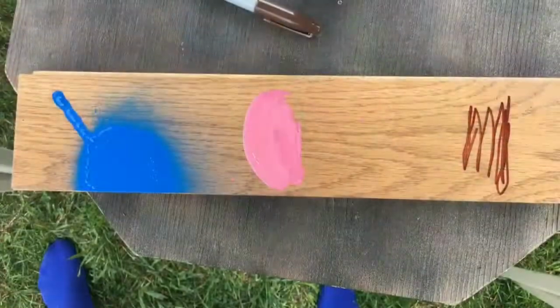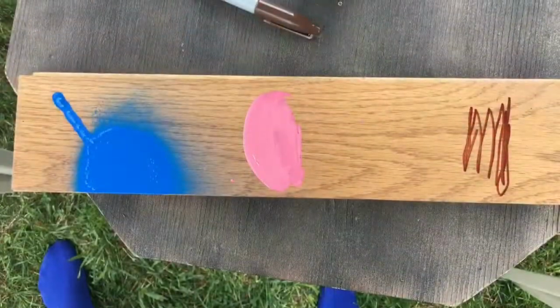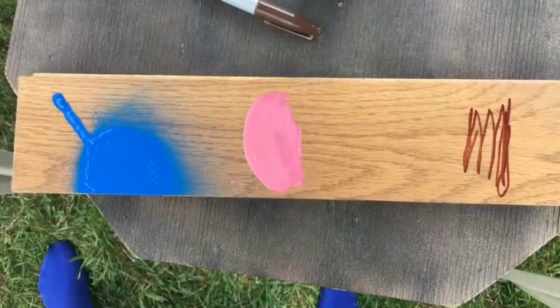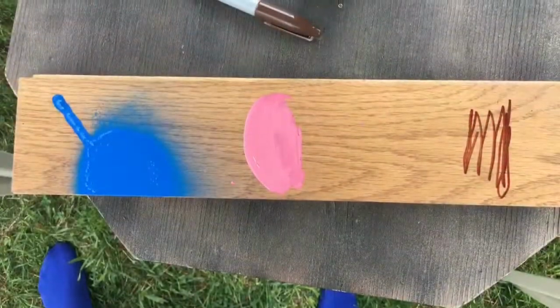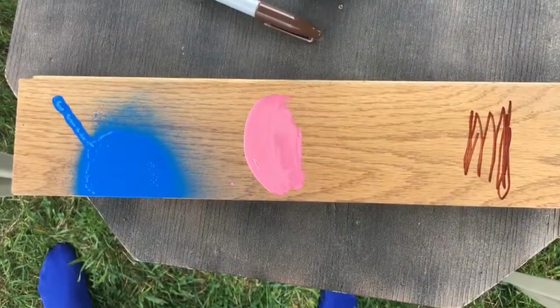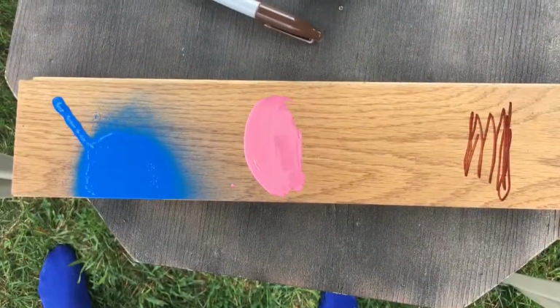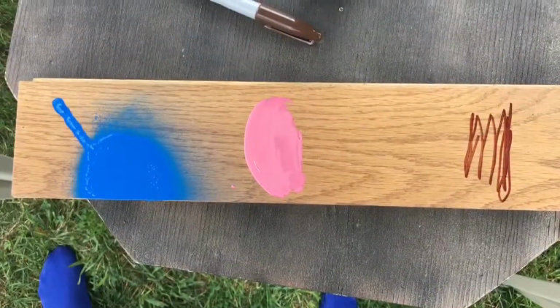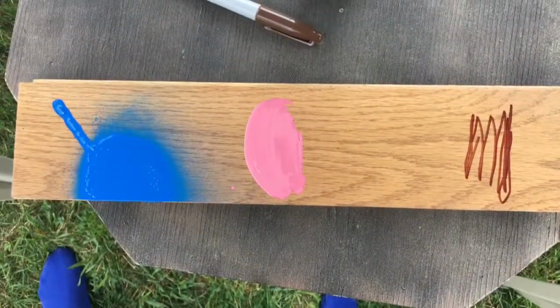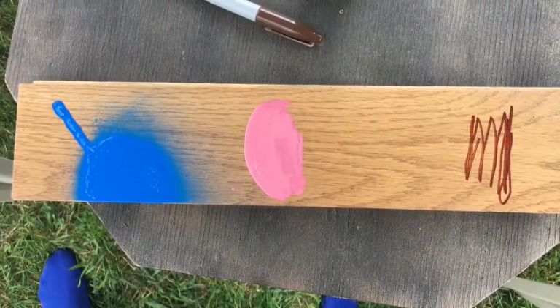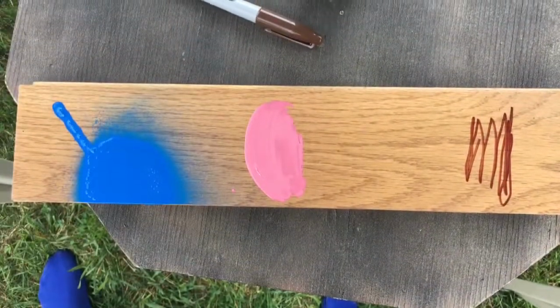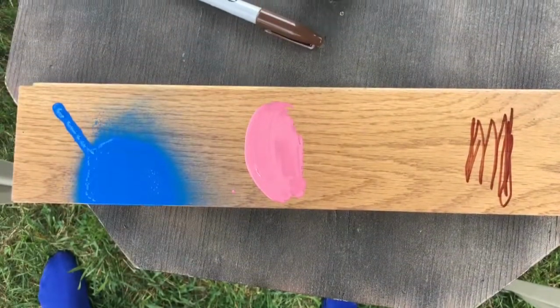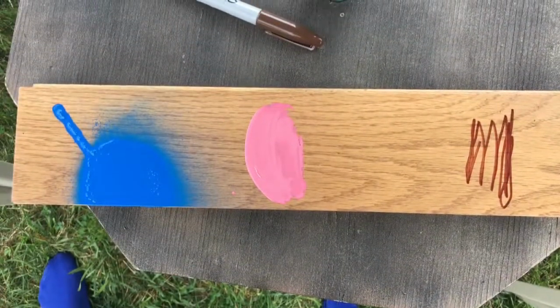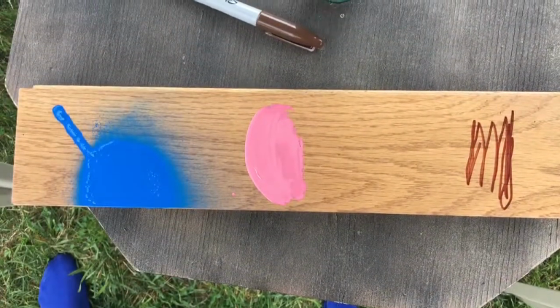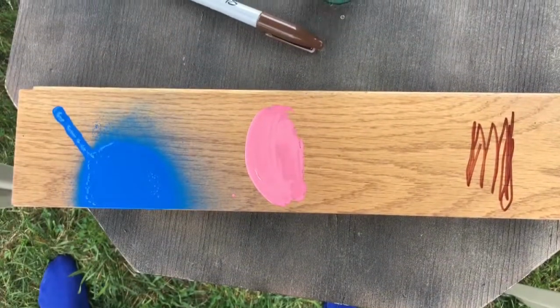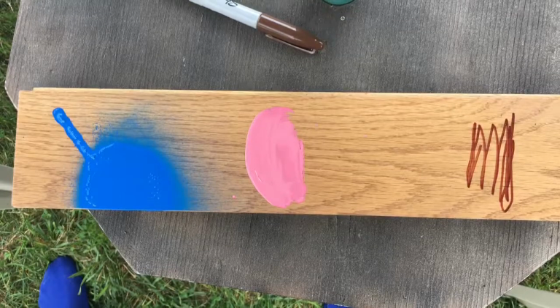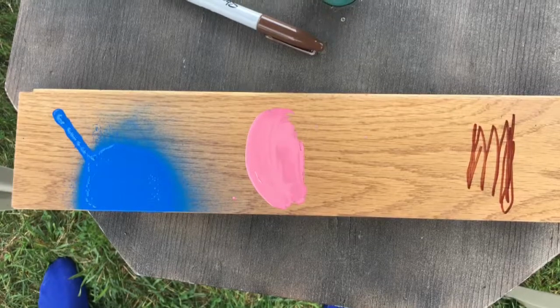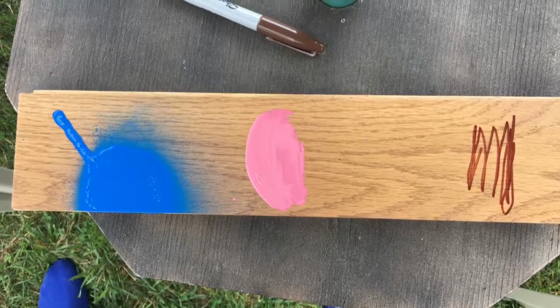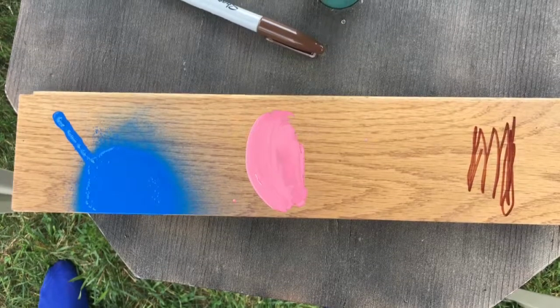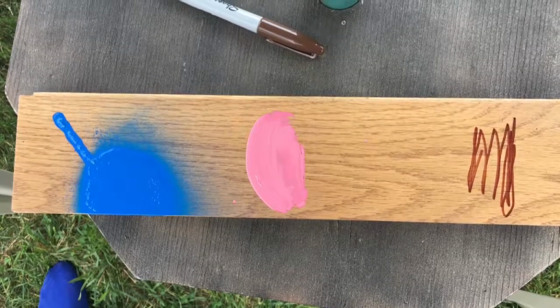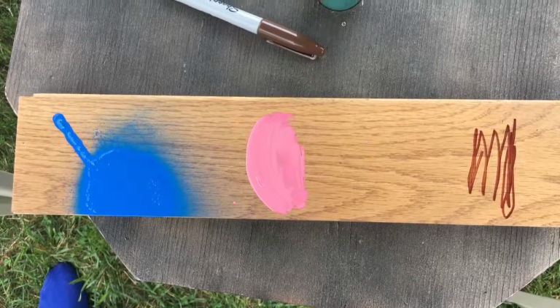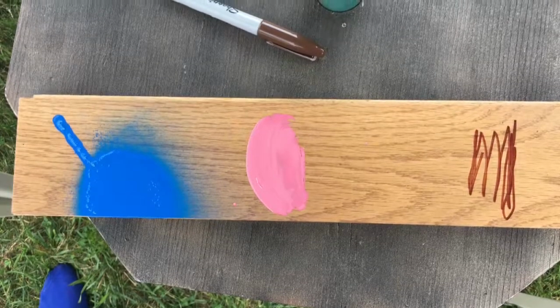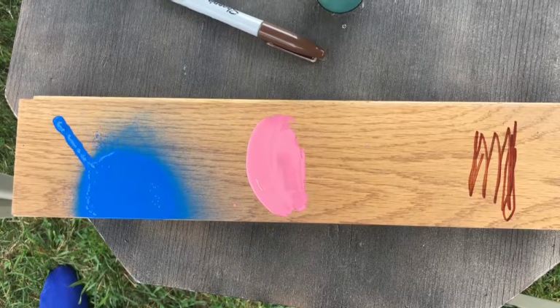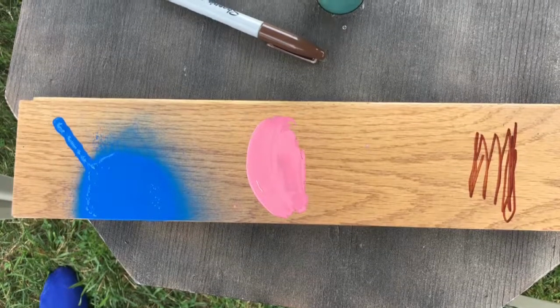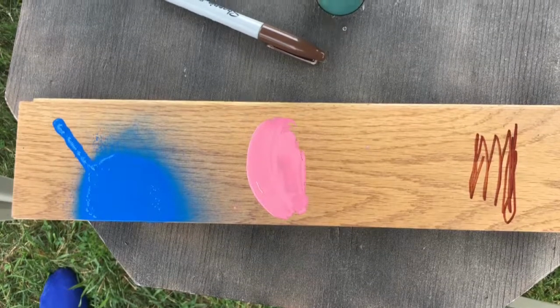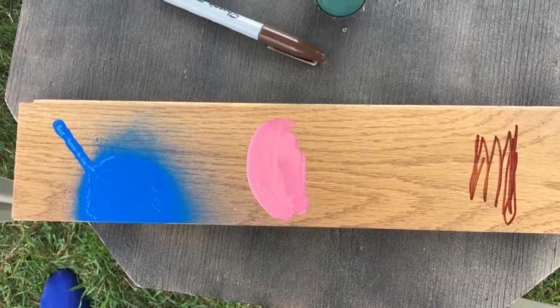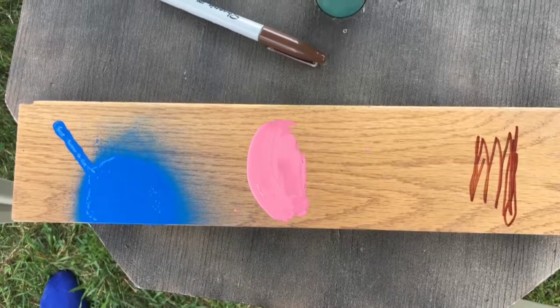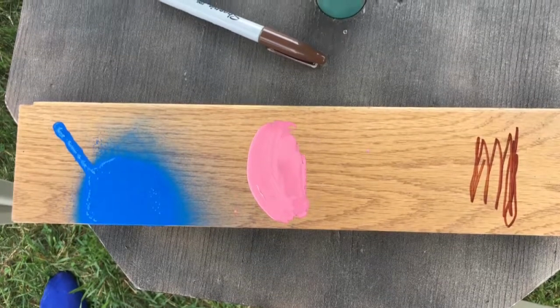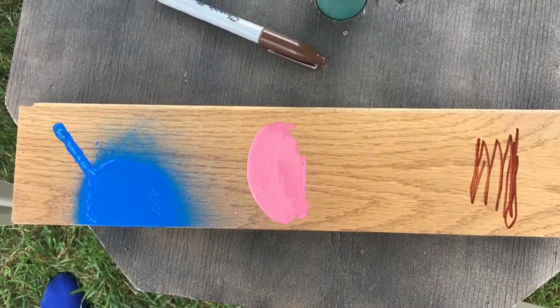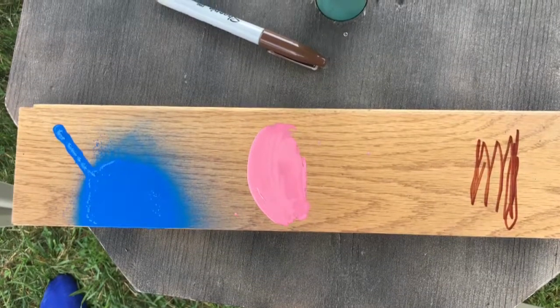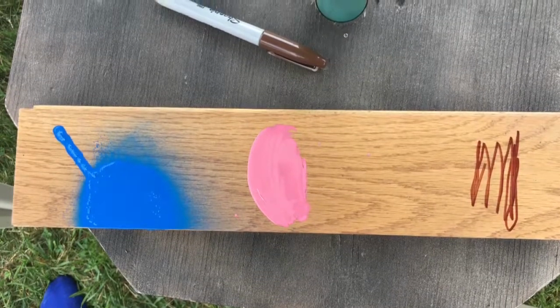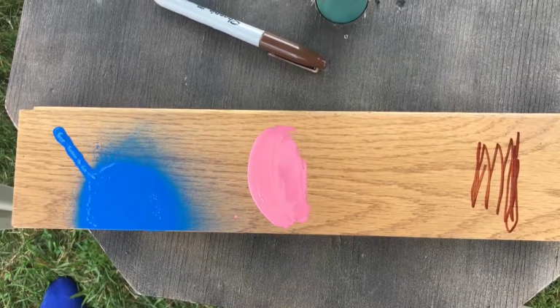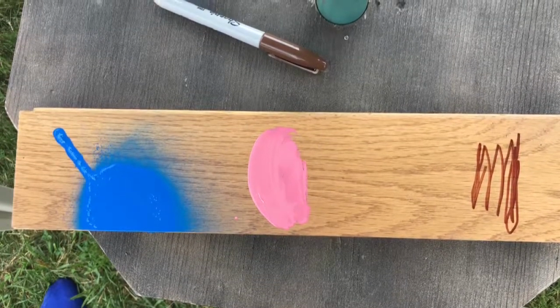Next week we'll see just how well Goof-Off does with enamel, spray paint, and Sharpie markers.